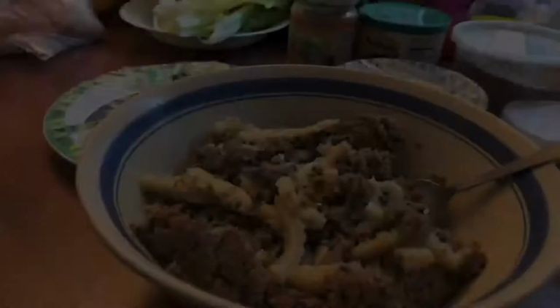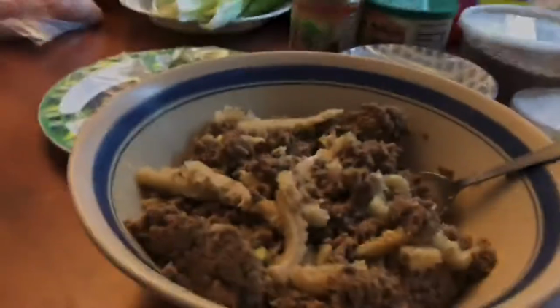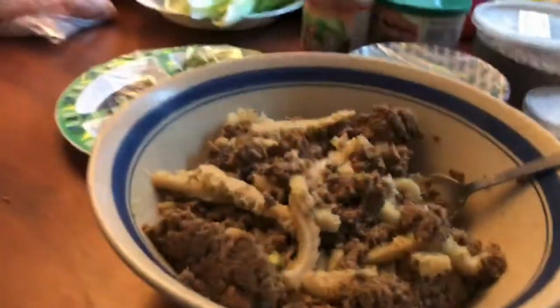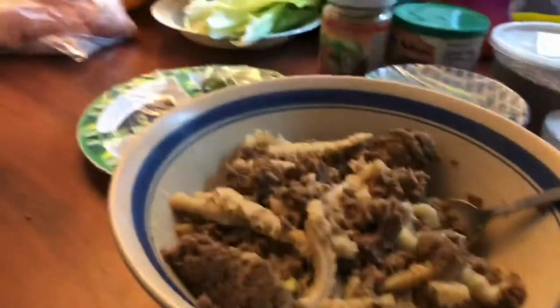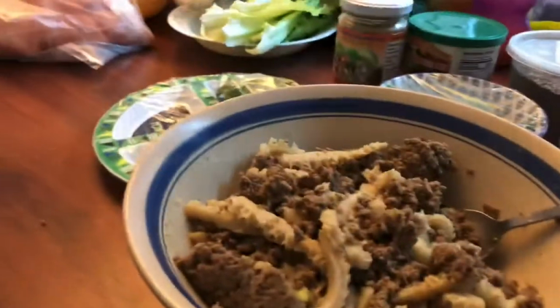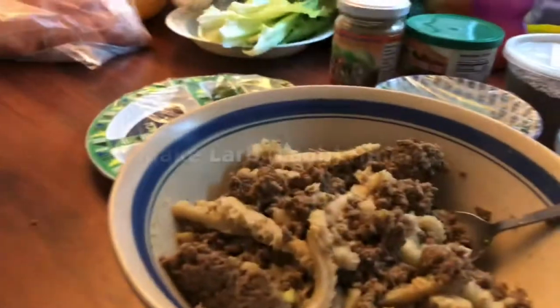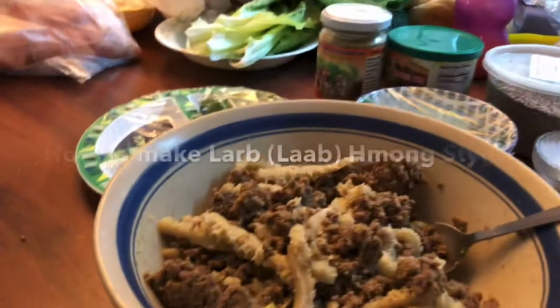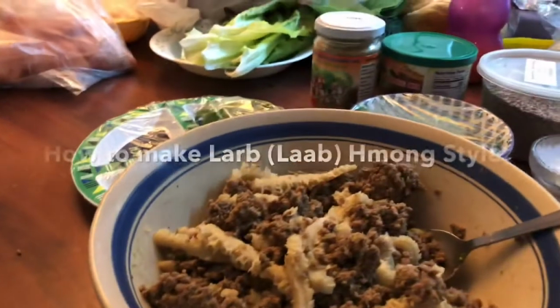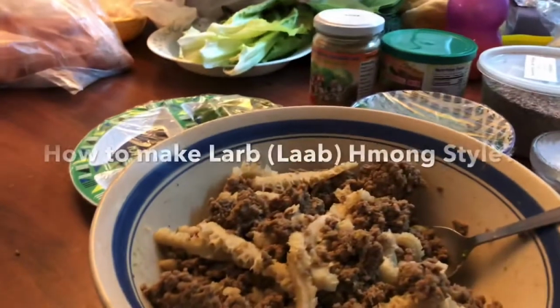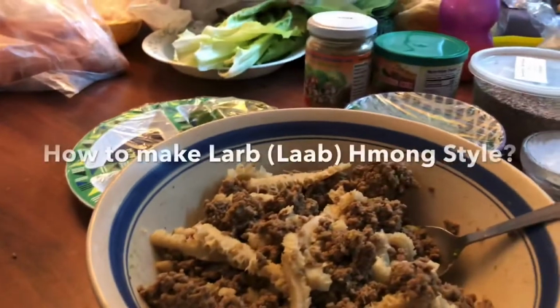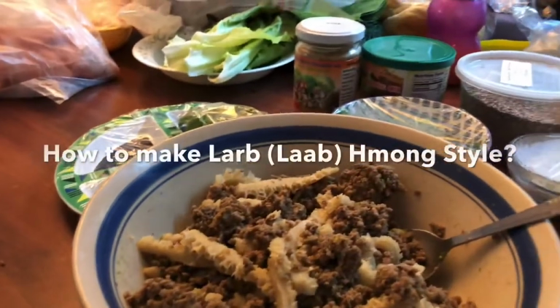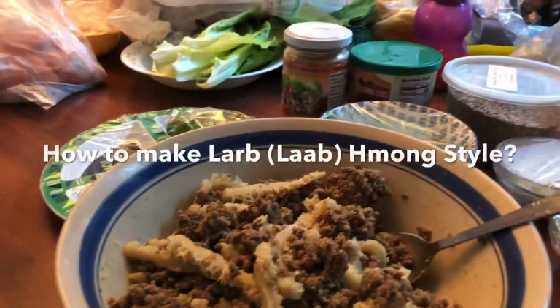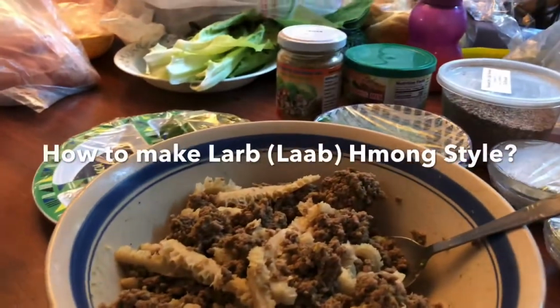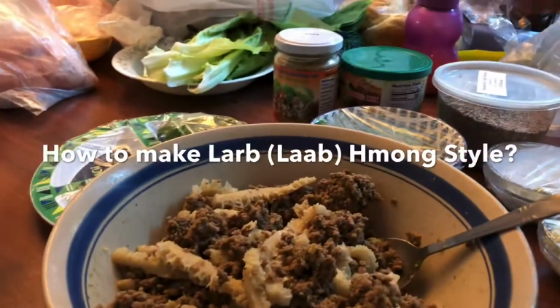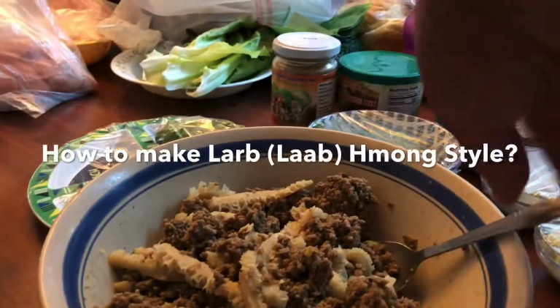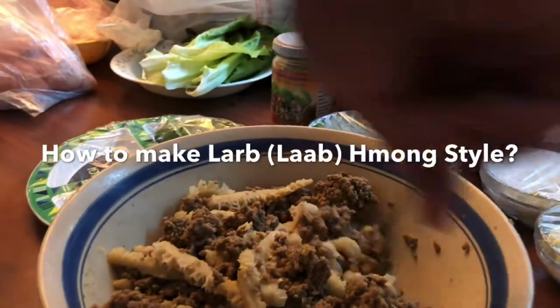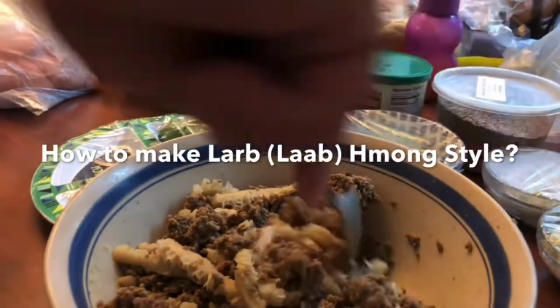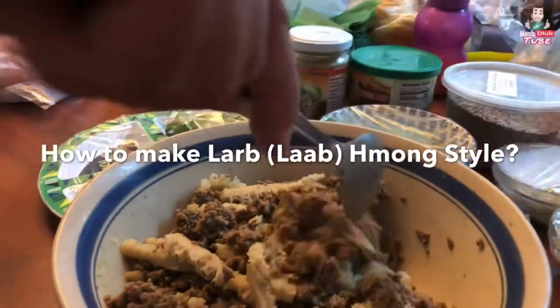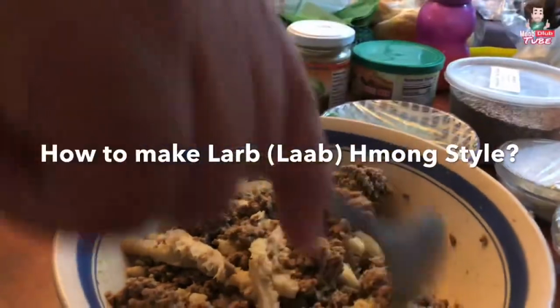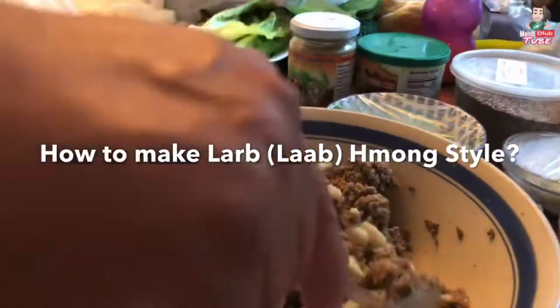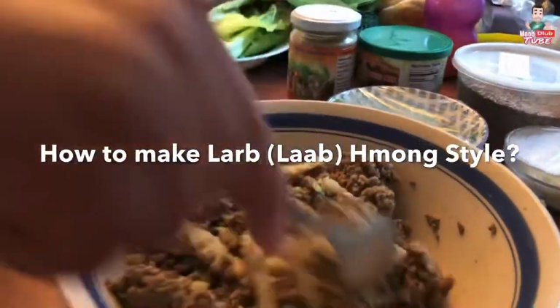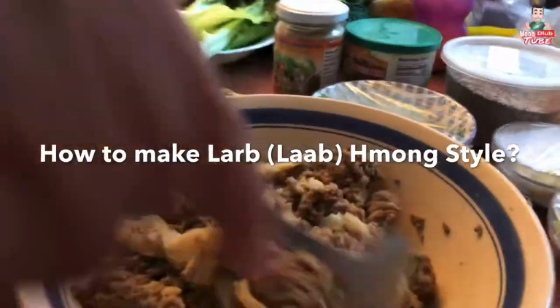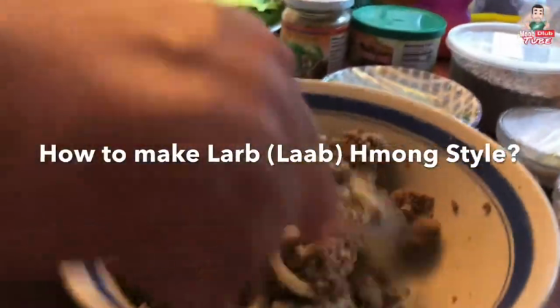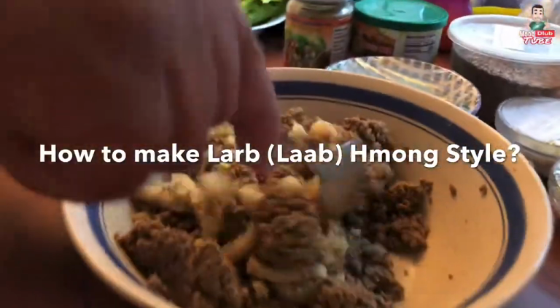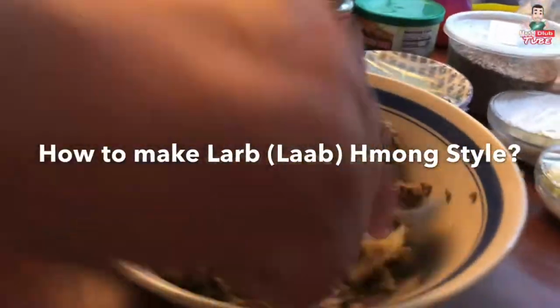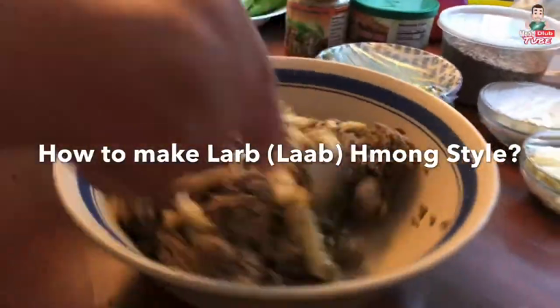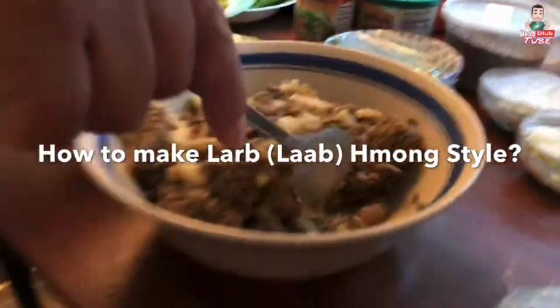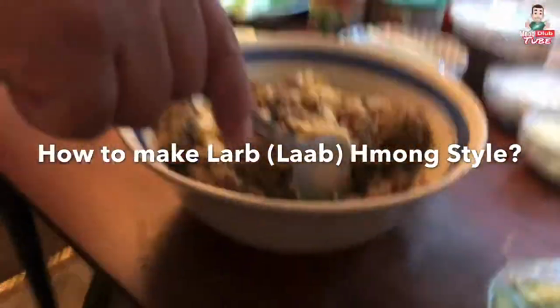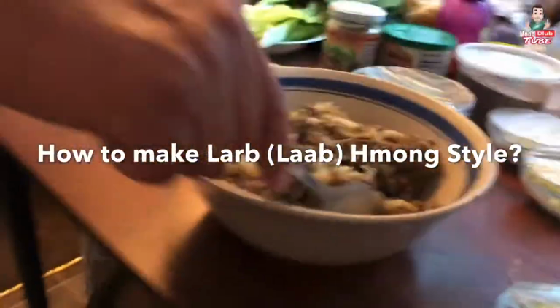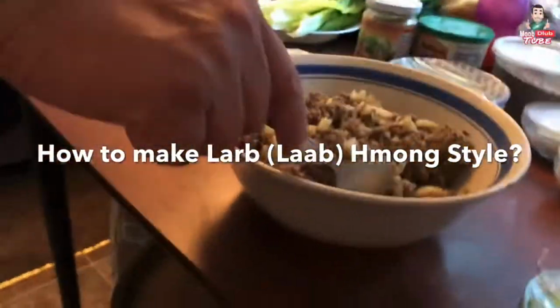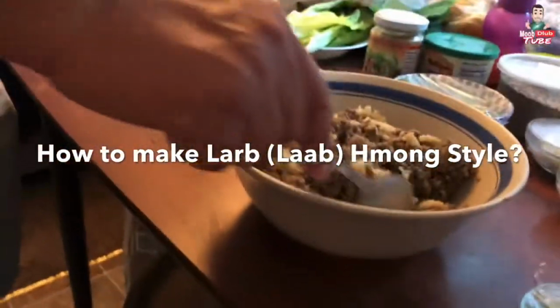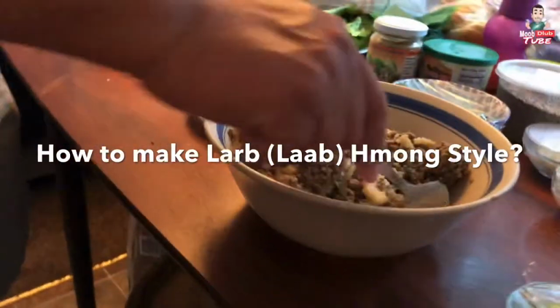Is it recording? Yeah, that's good. Alright, today we're making laps.